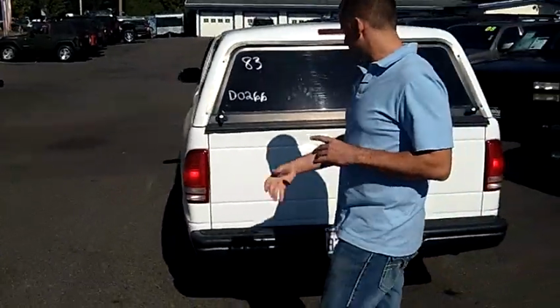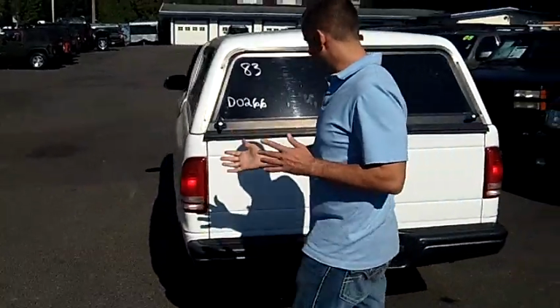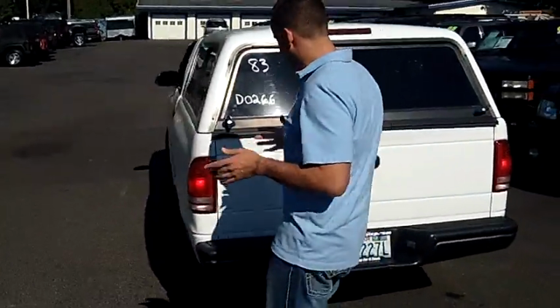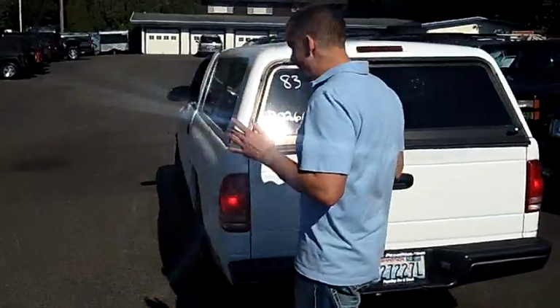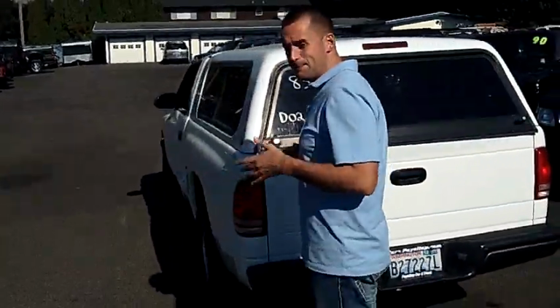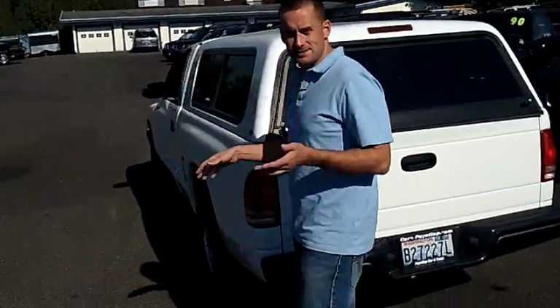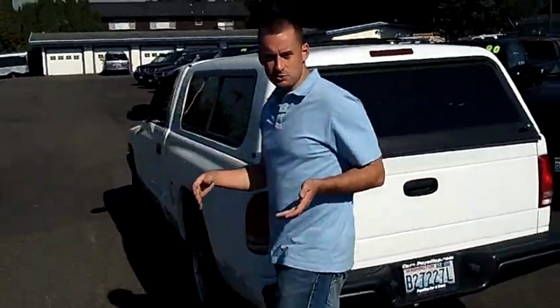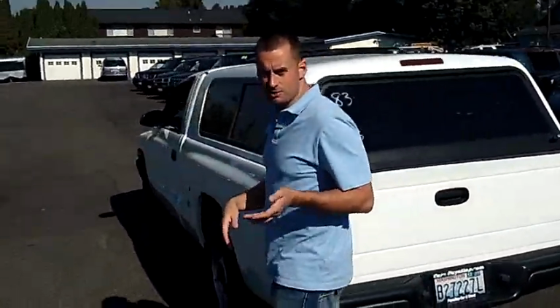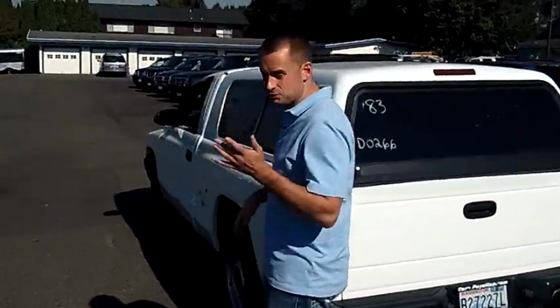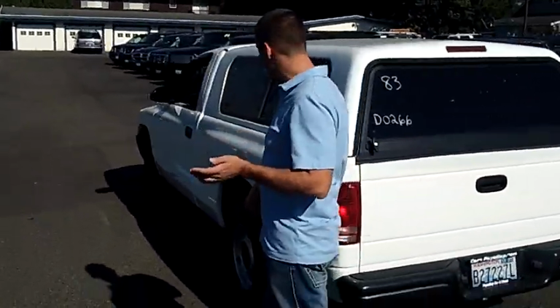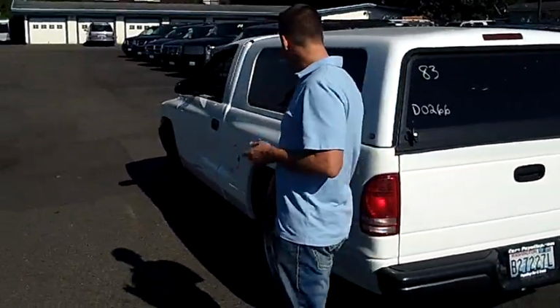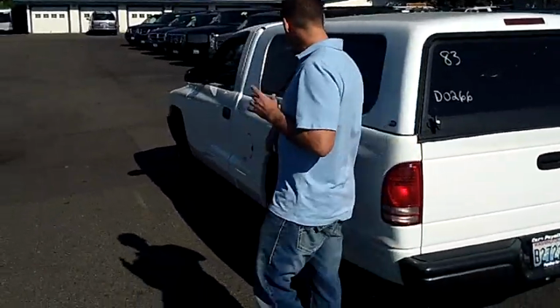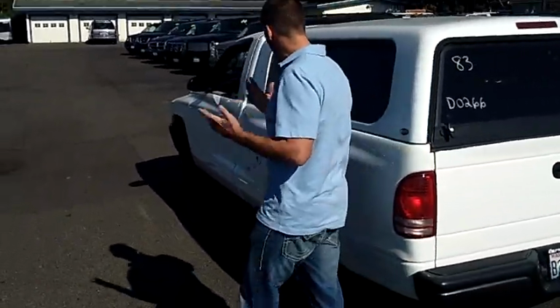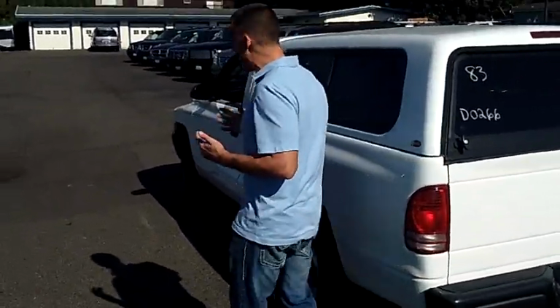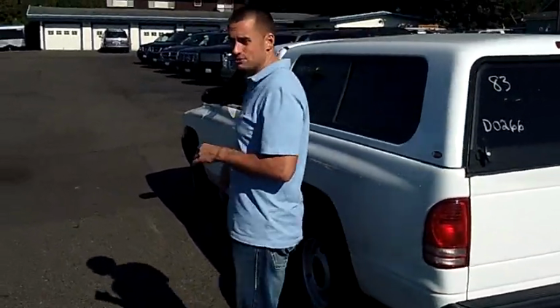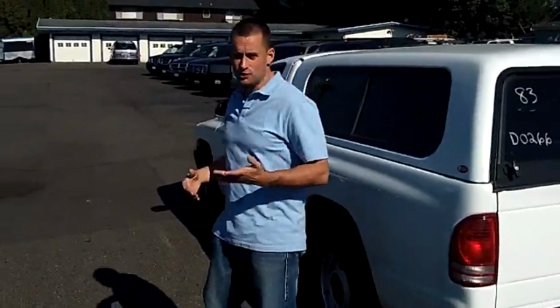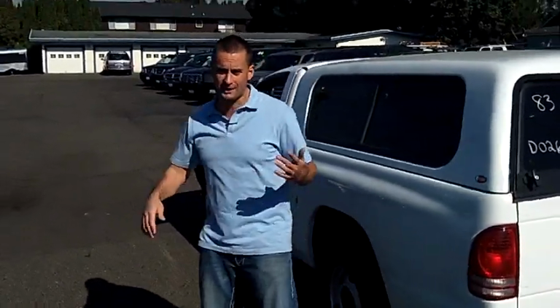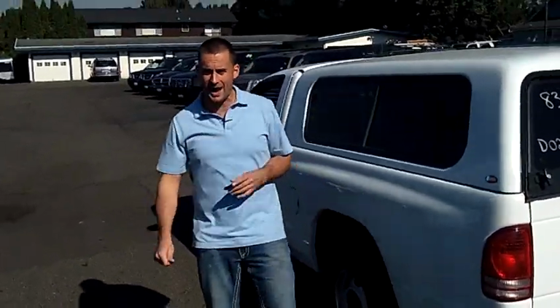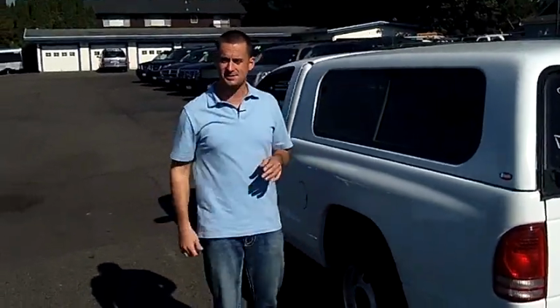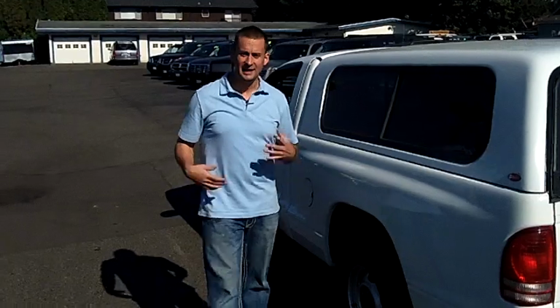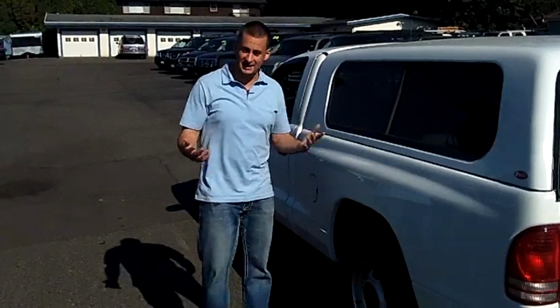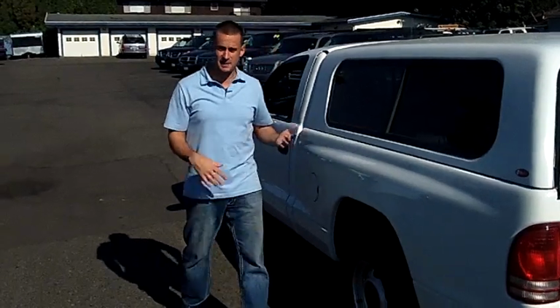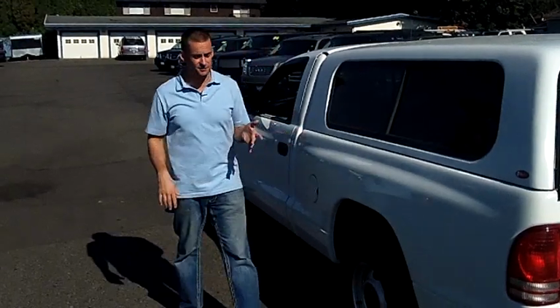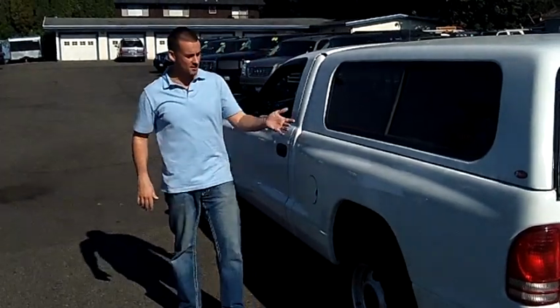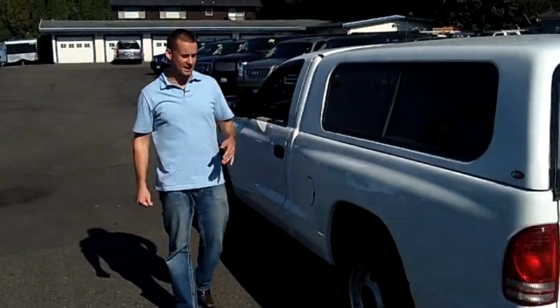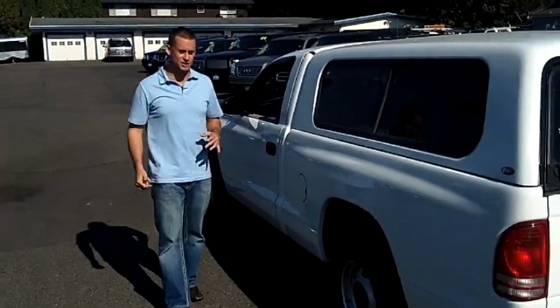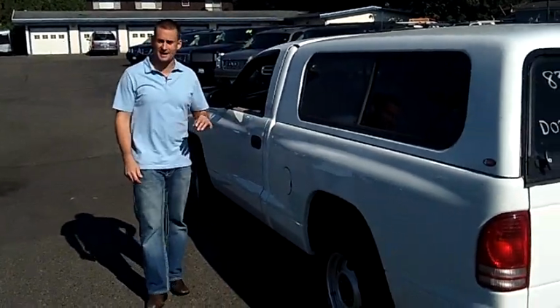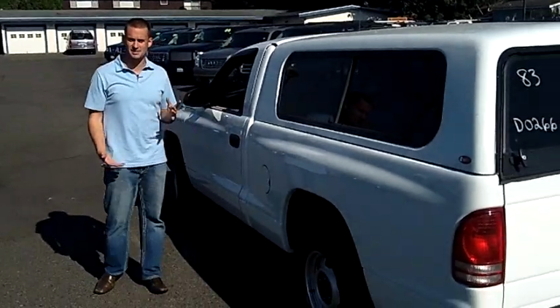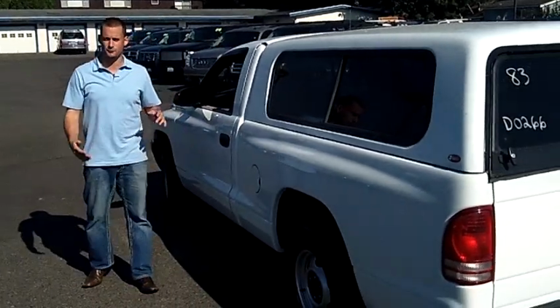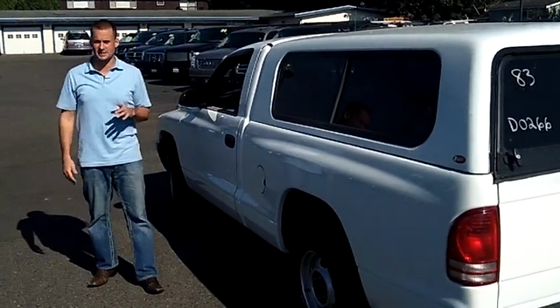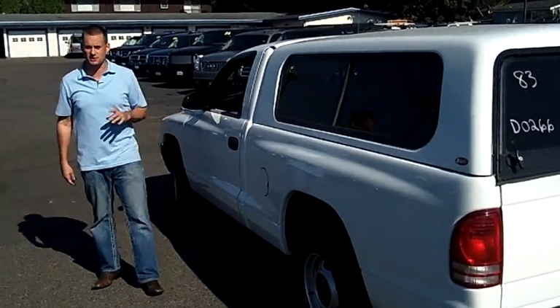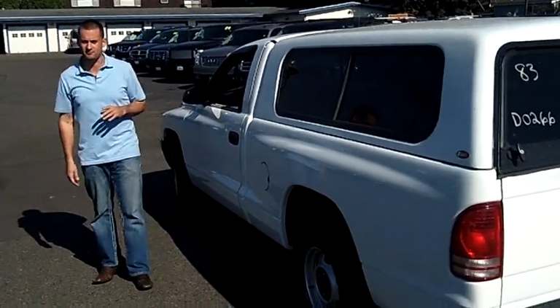If you're looking for a nice, basic truck that's reliable, low miles, good on gas, and inexpensive — come on down, check it out, take it for a test drive.